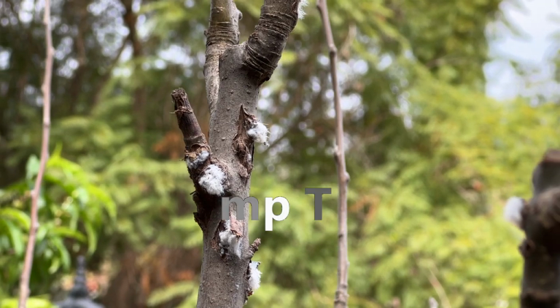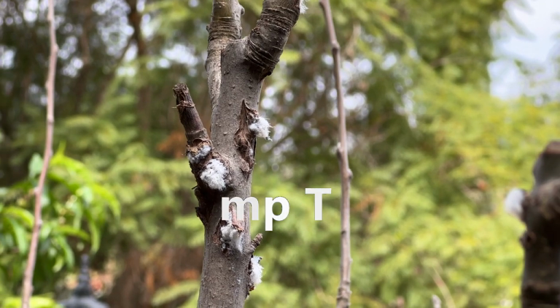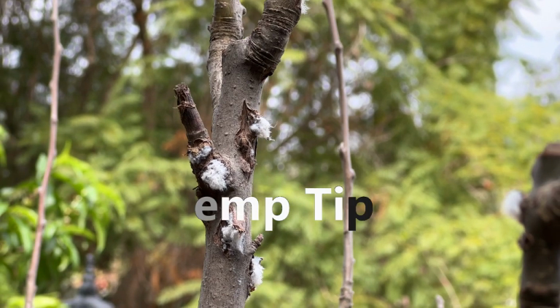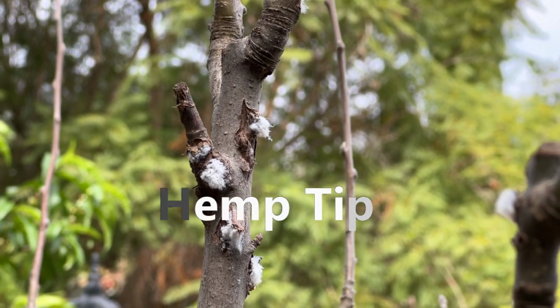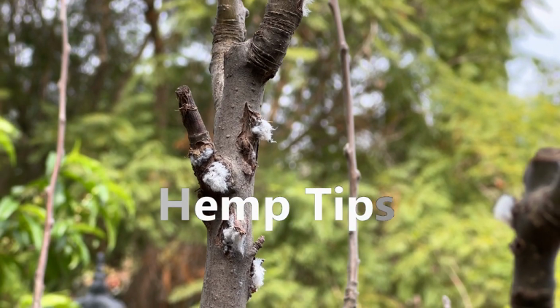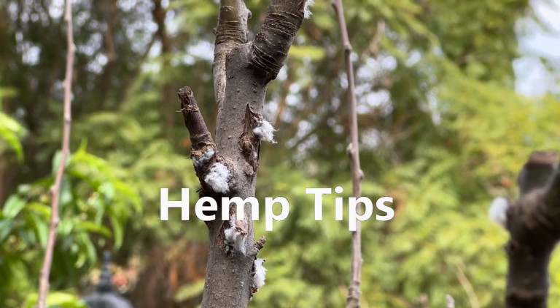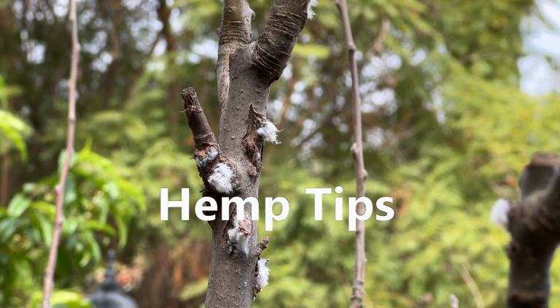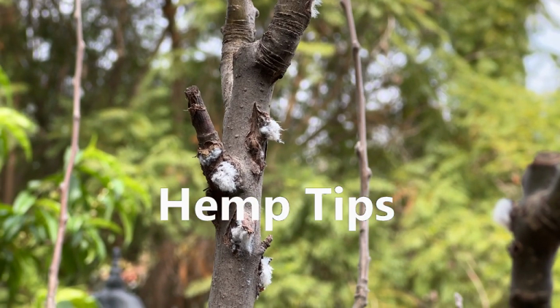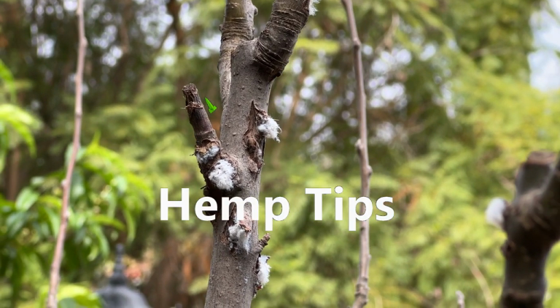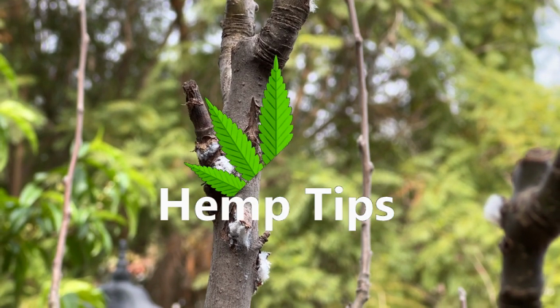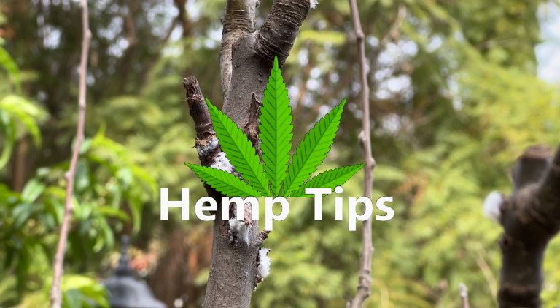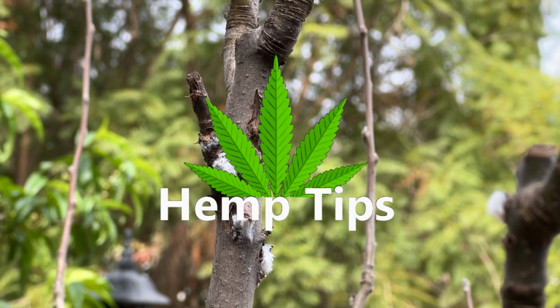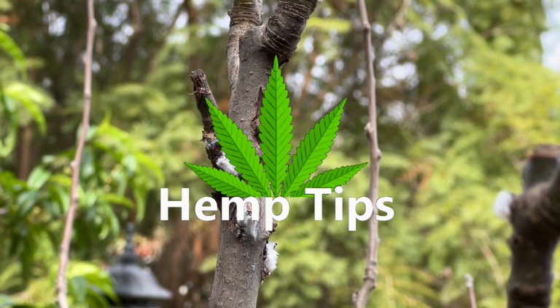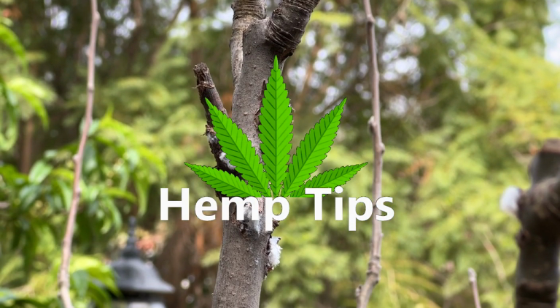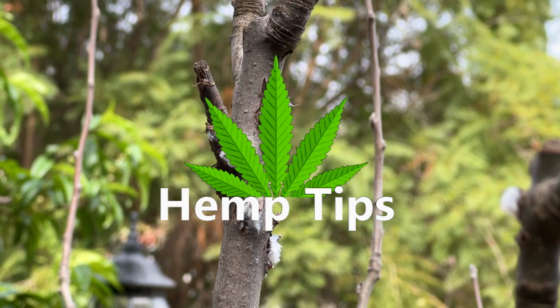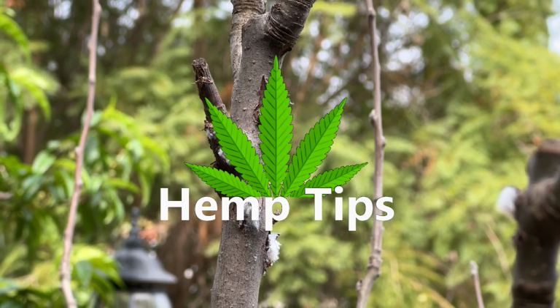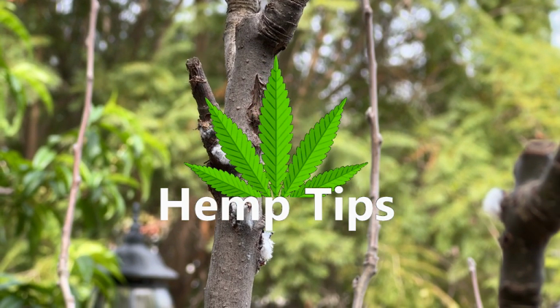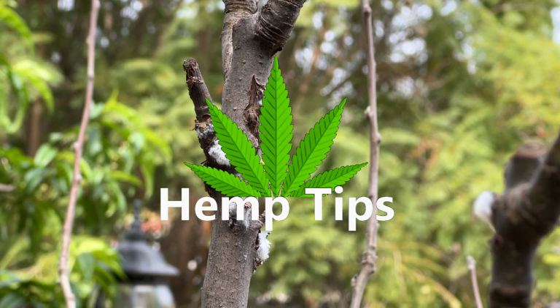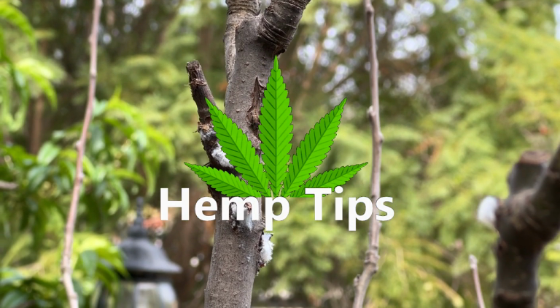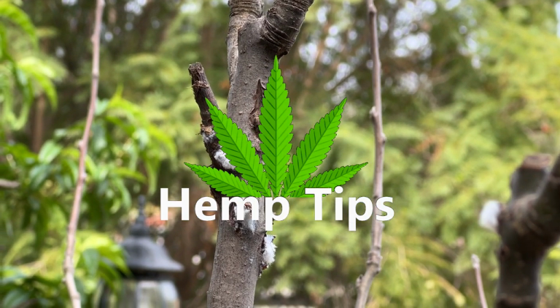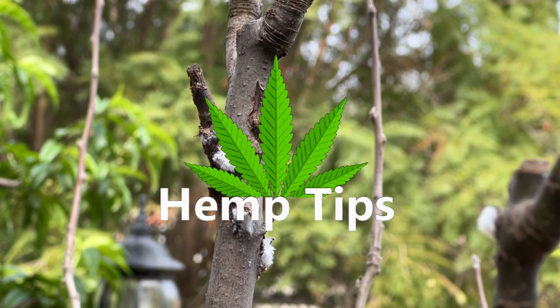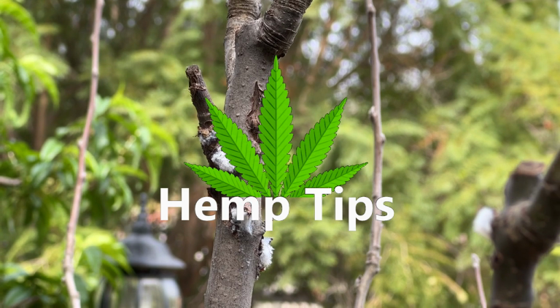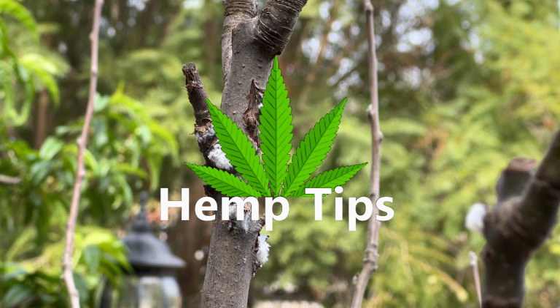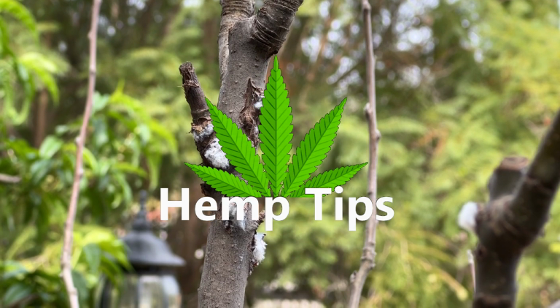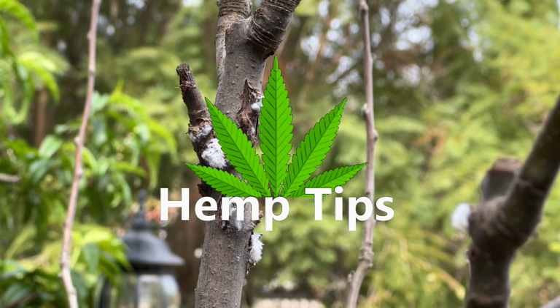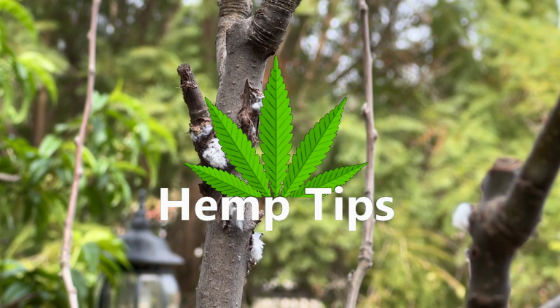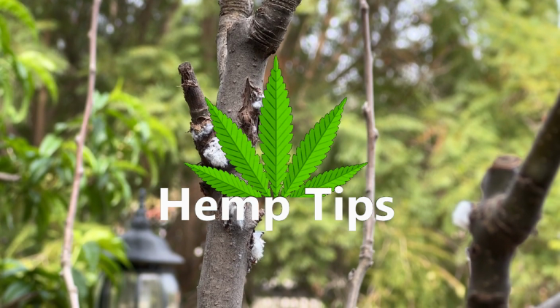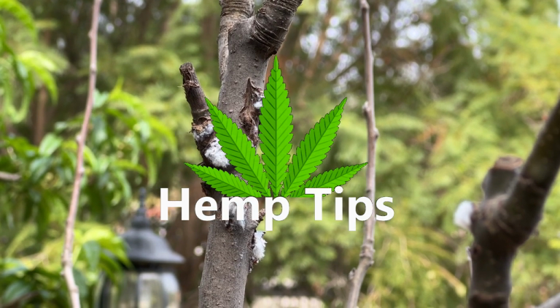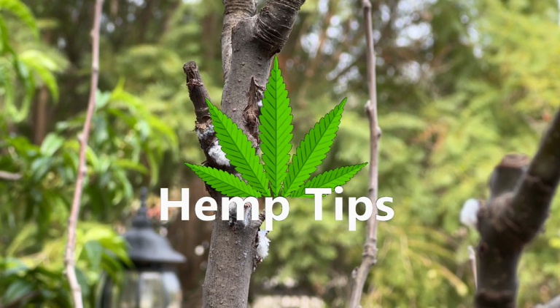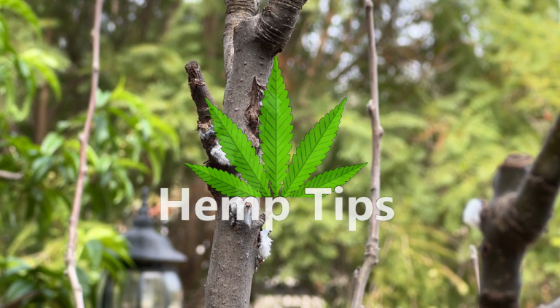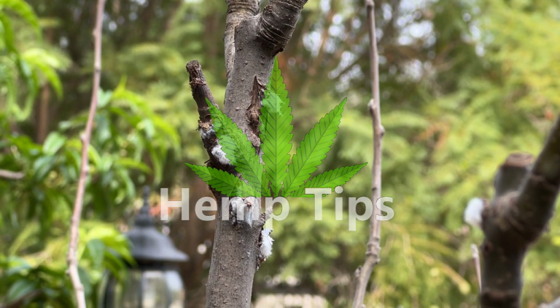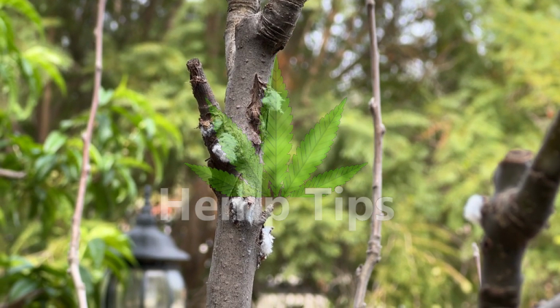Hey everyone, and welcome to another hemp tip. Today, we'll be showing you how to deal with mealy bugs on your plants.